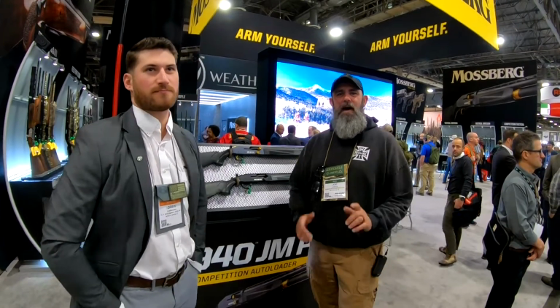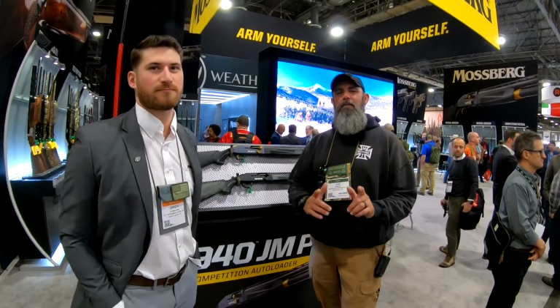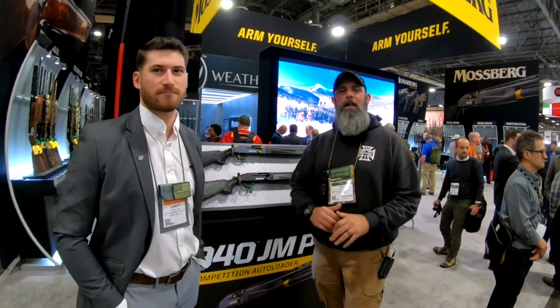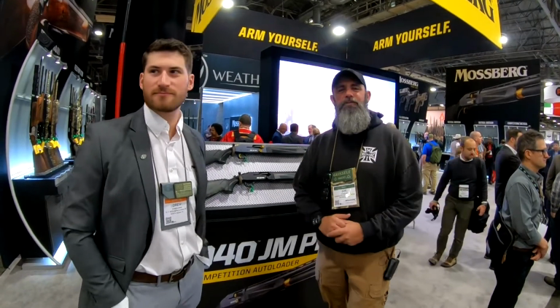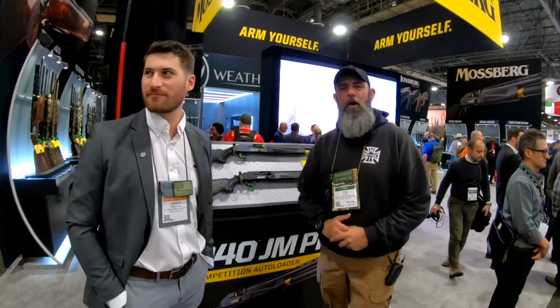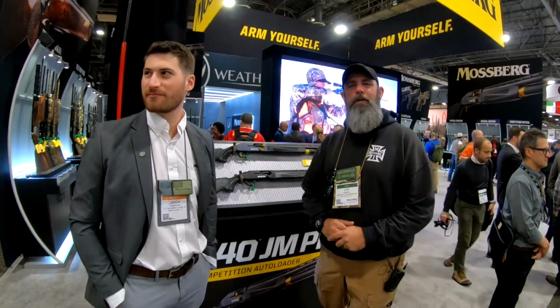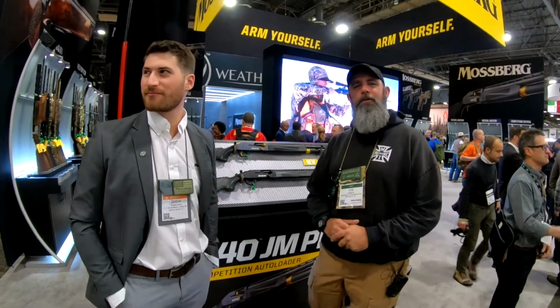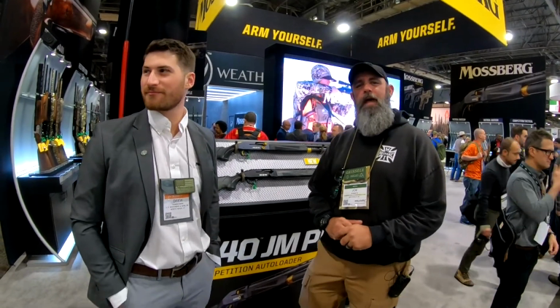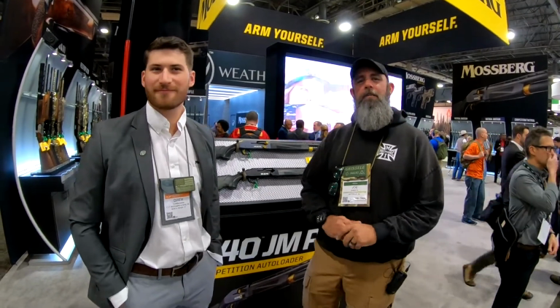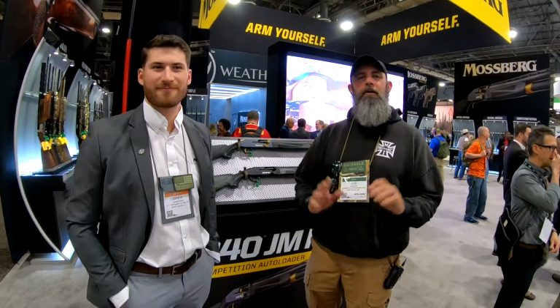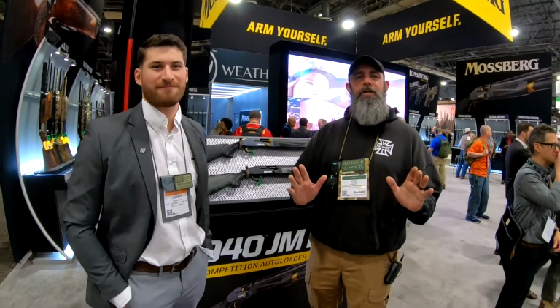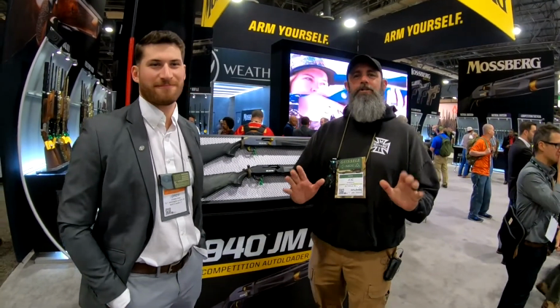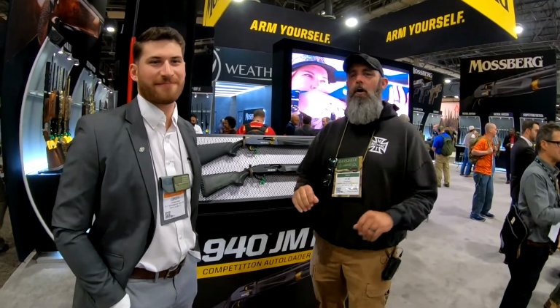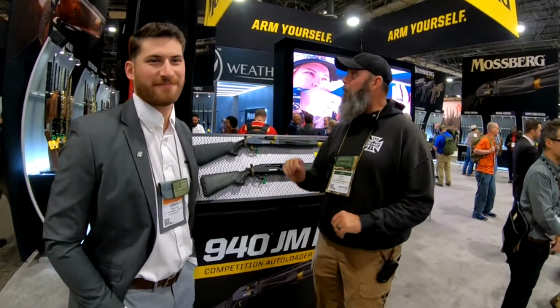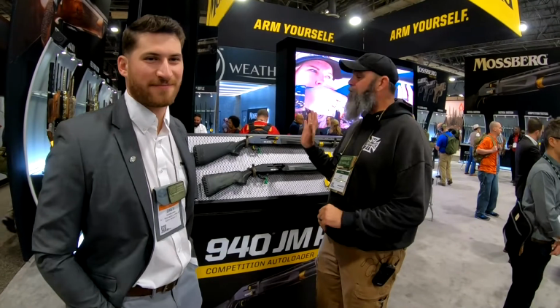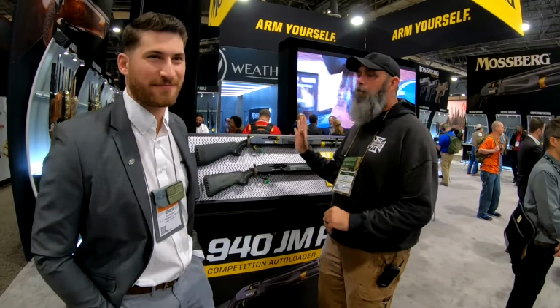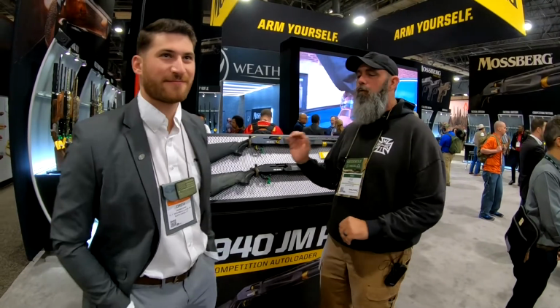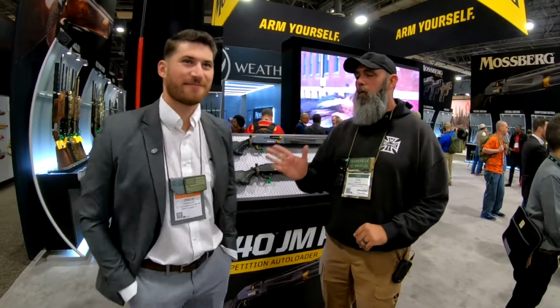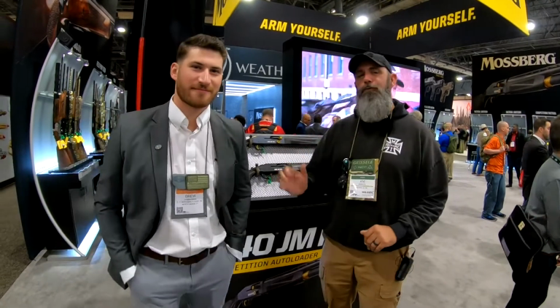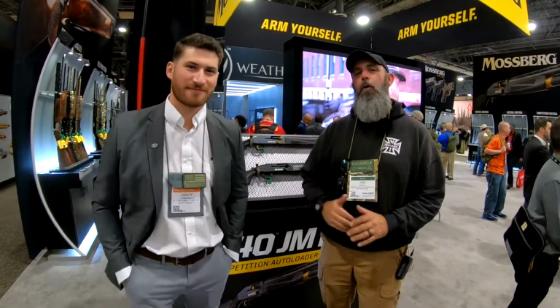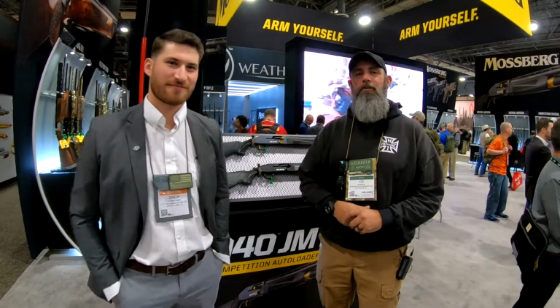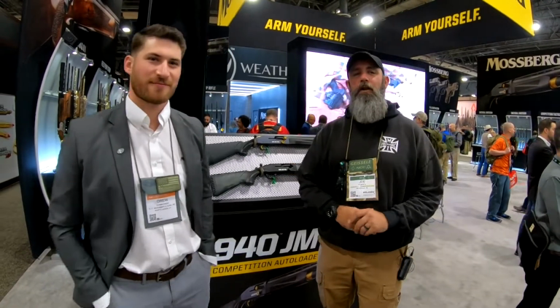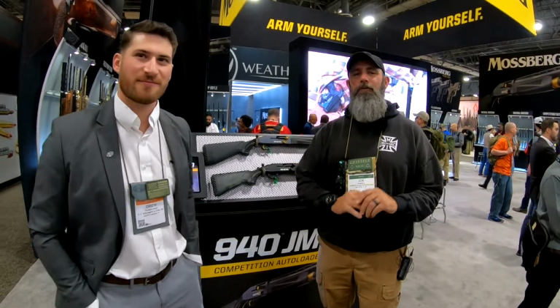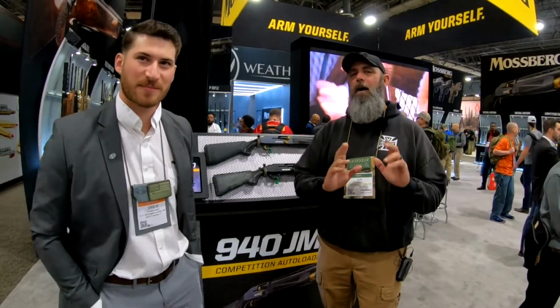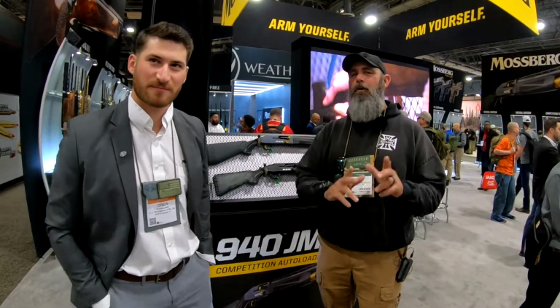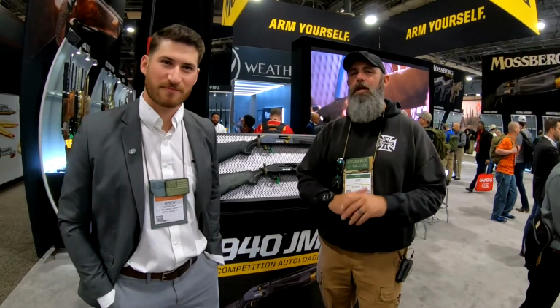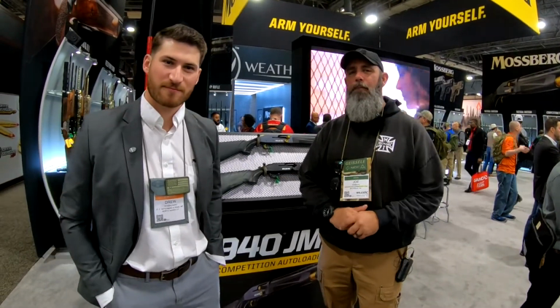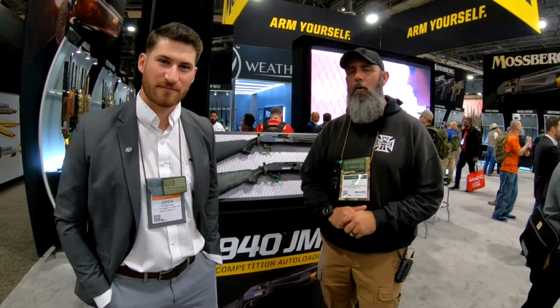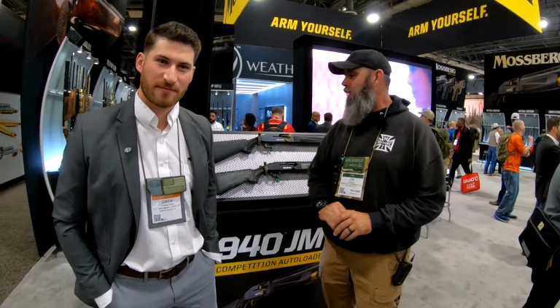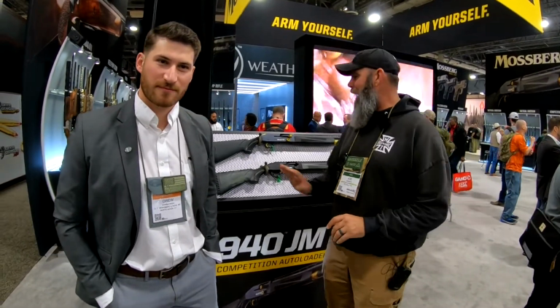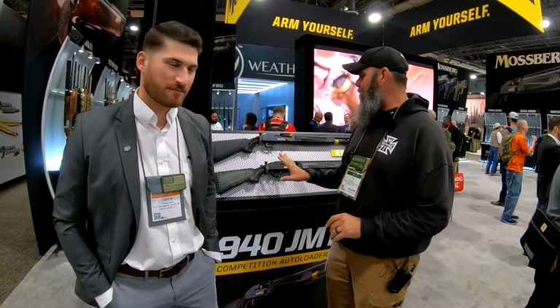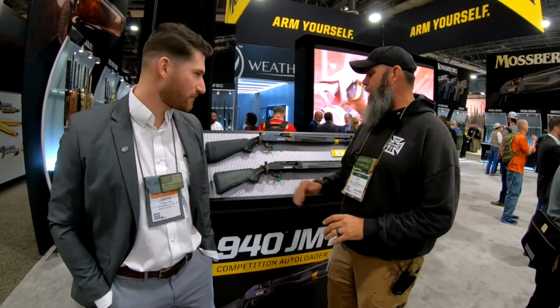Hi everybody, it's Joe with Gunners Den. I'm here at SHOT Show at the Mossberg booth with Drew, and he's going to tell us all about the new JM Pro 940.